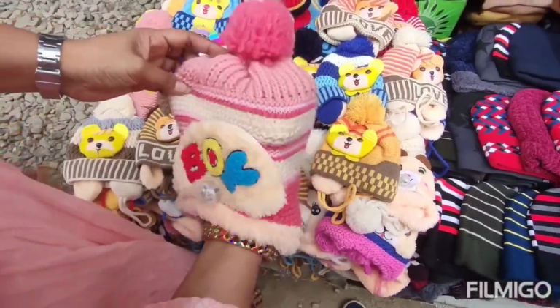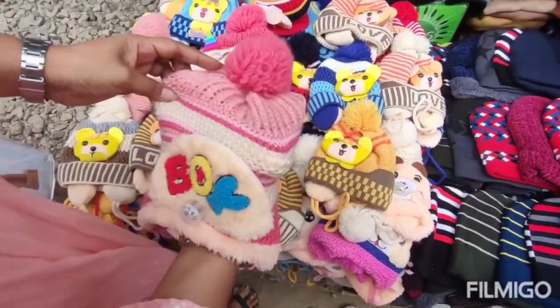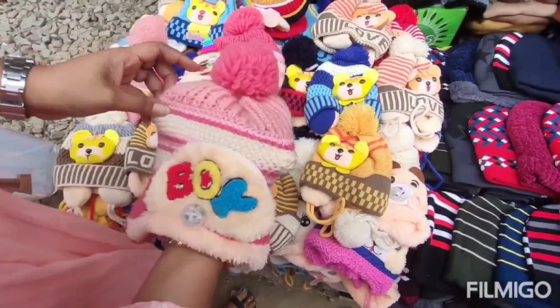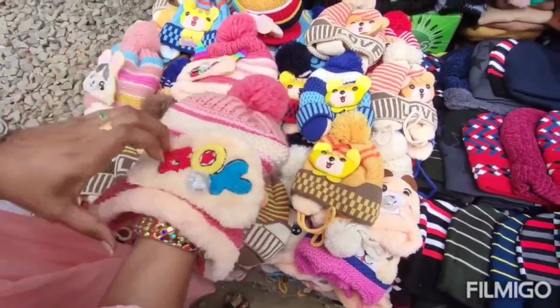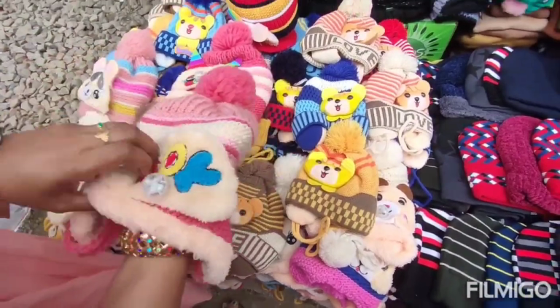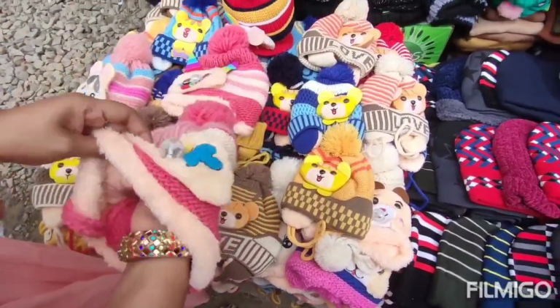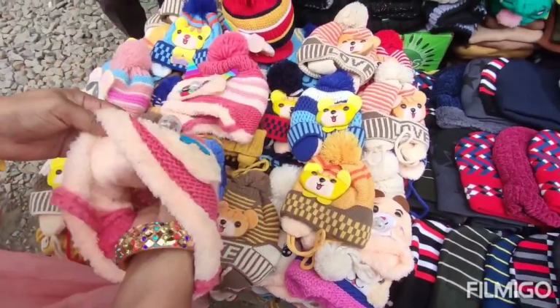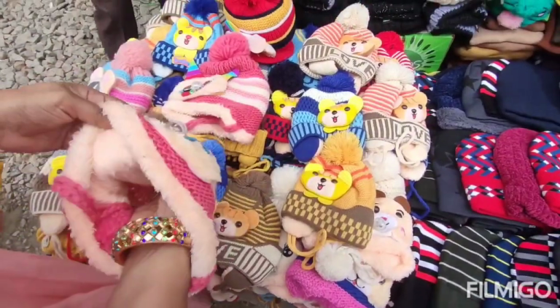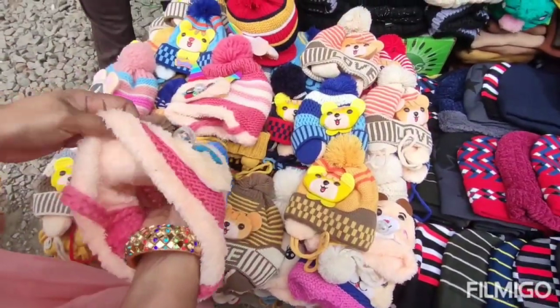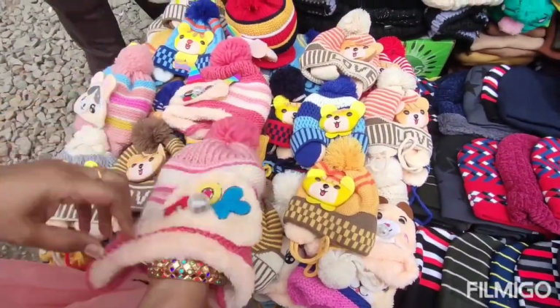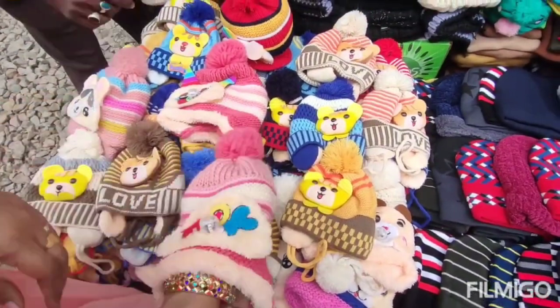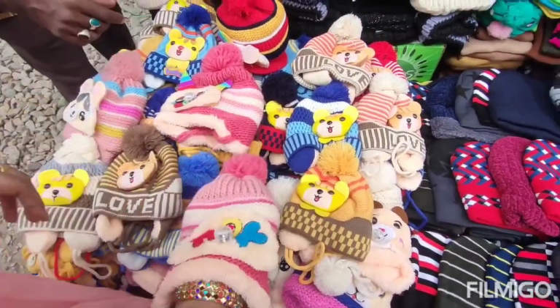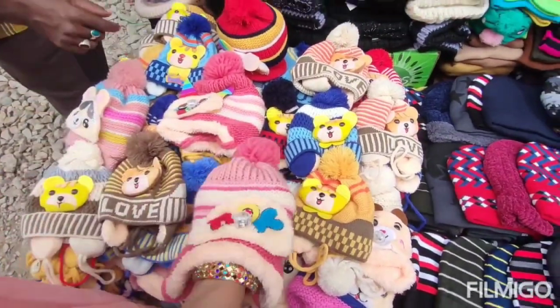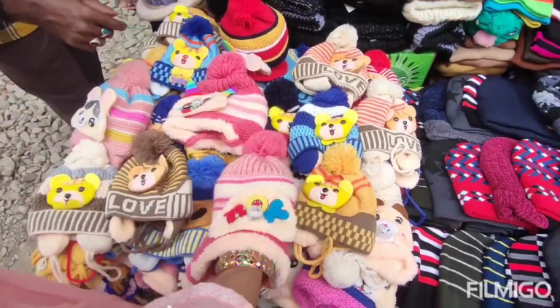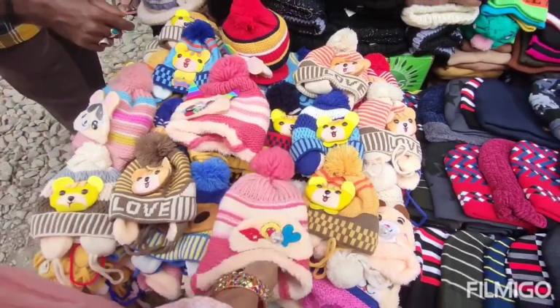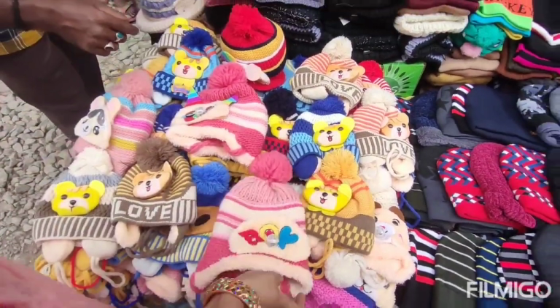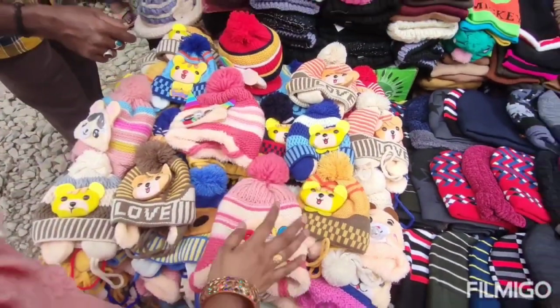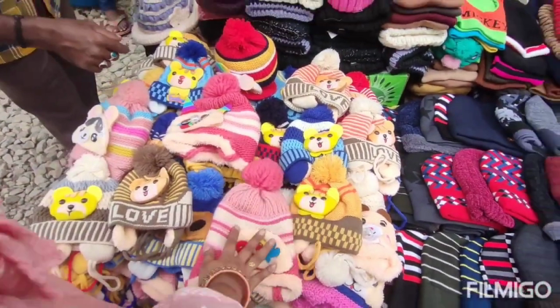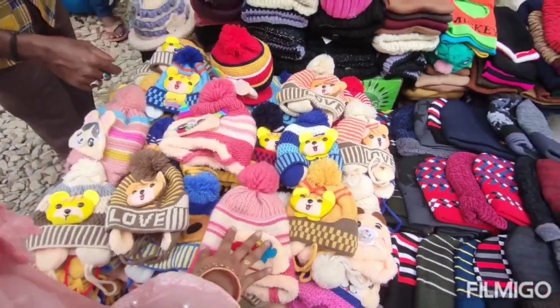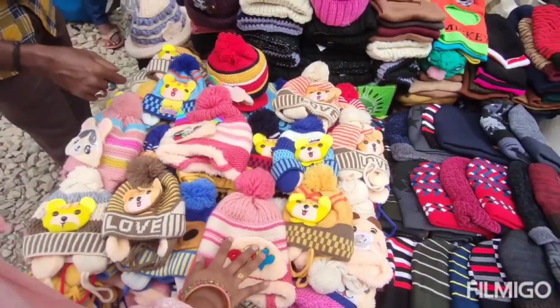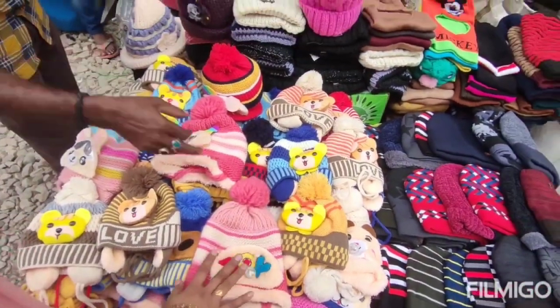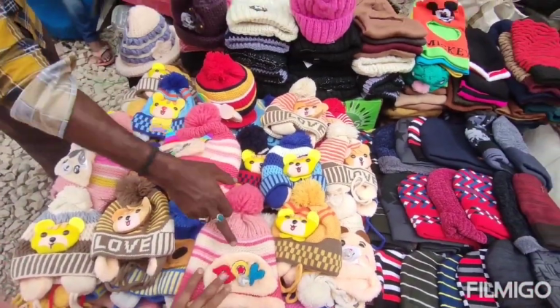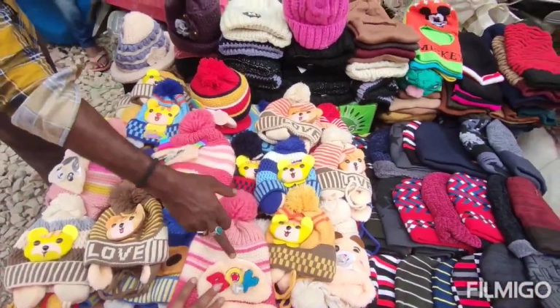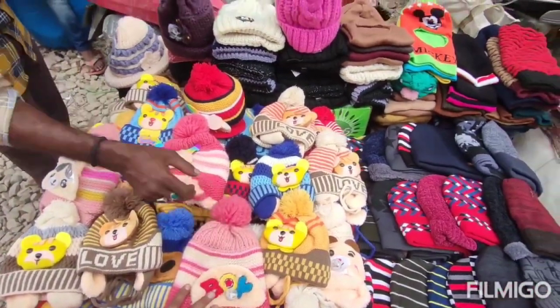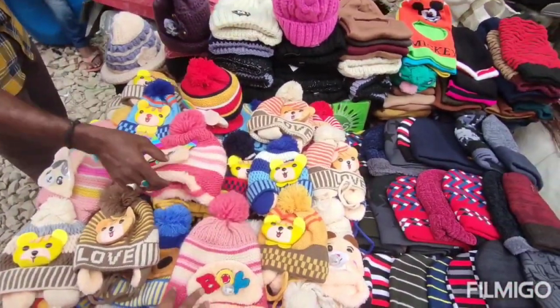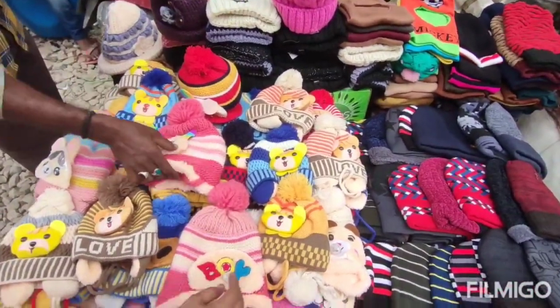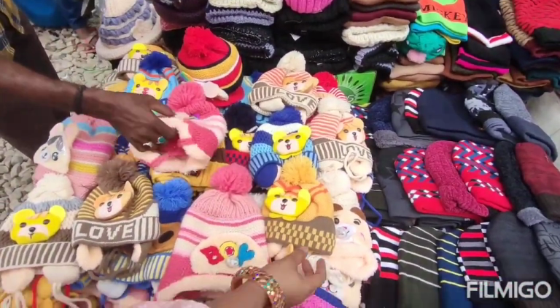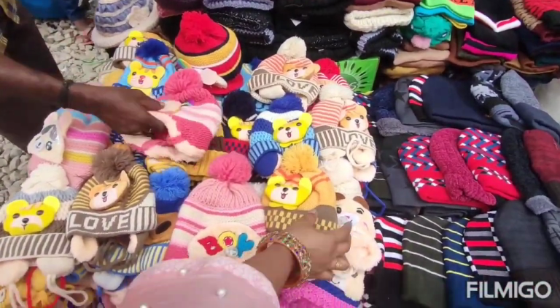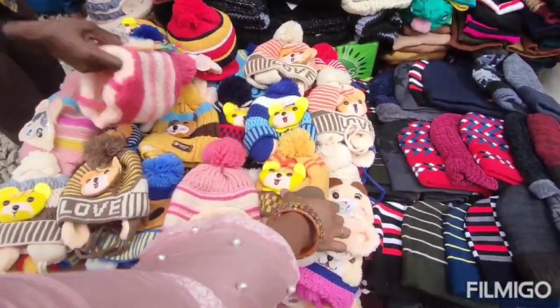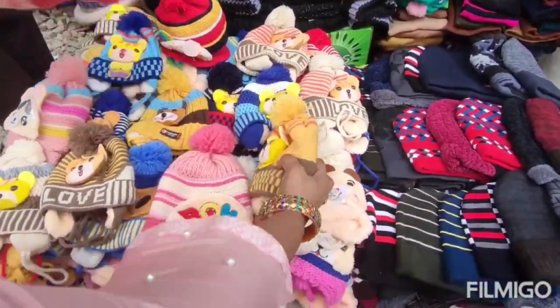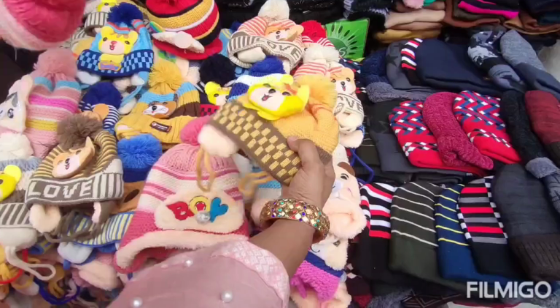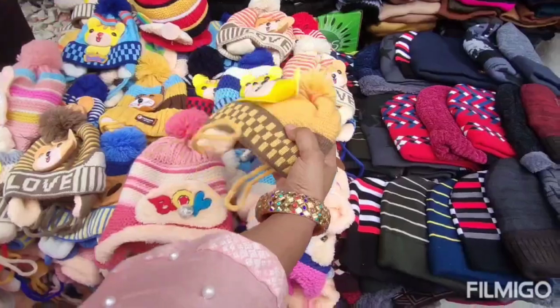Now we have to choose the caps. In winter season, I have to choose the caps.